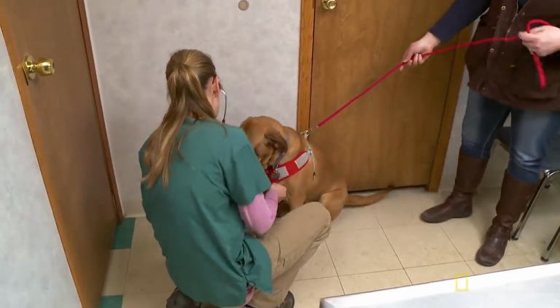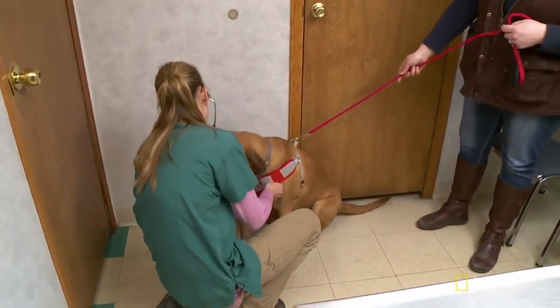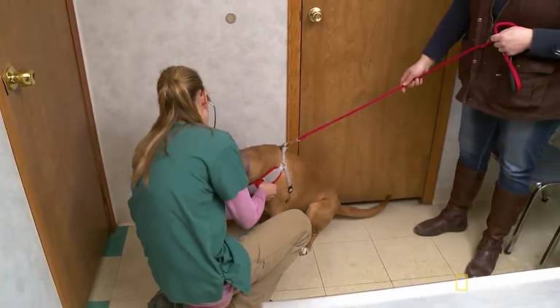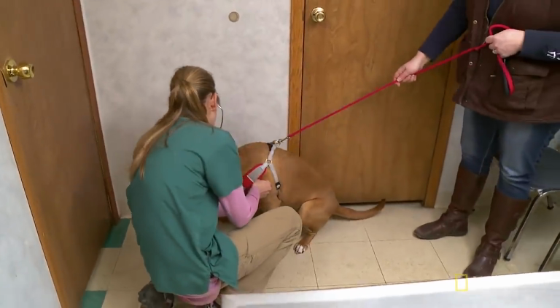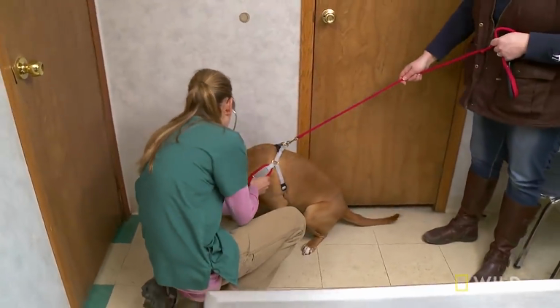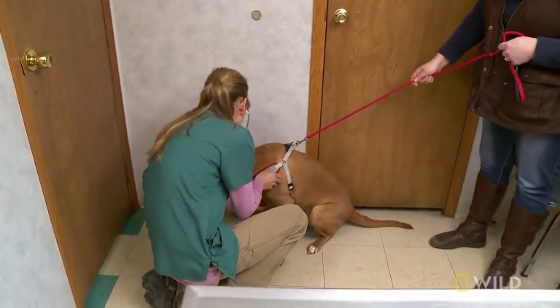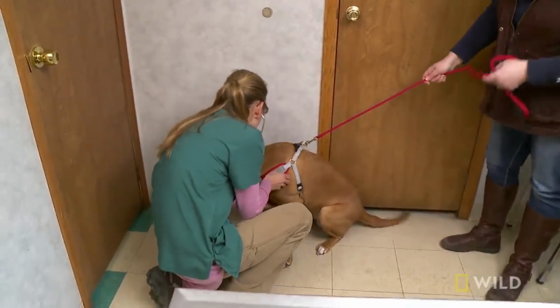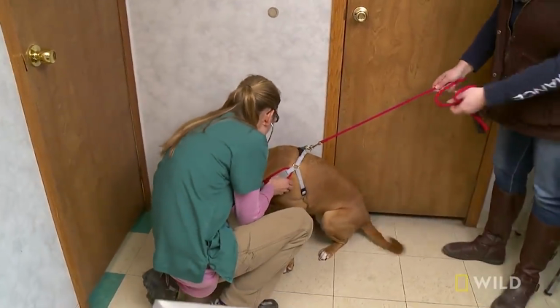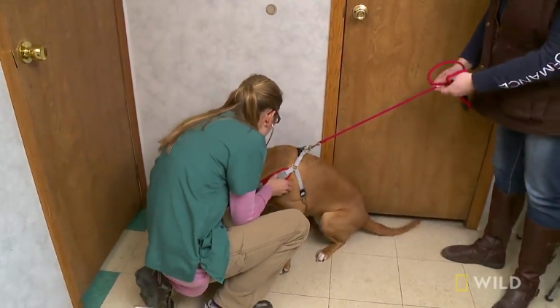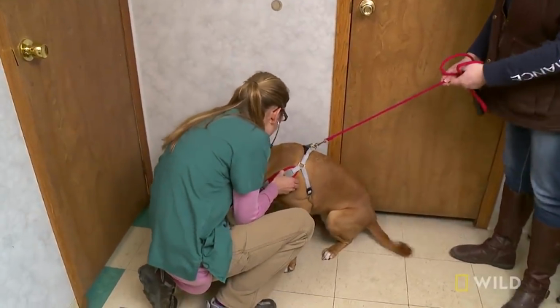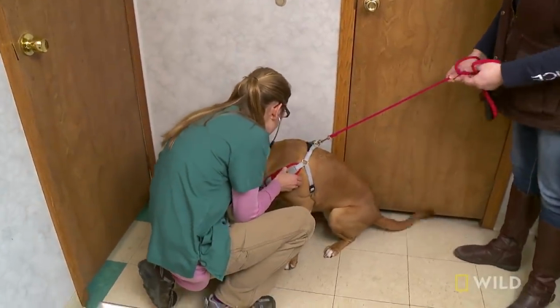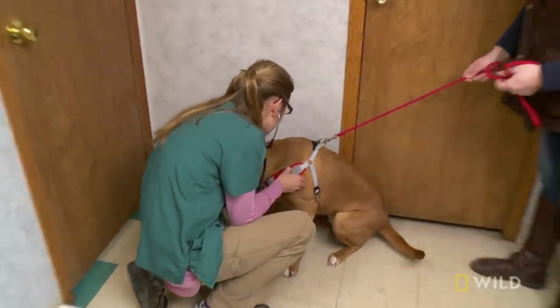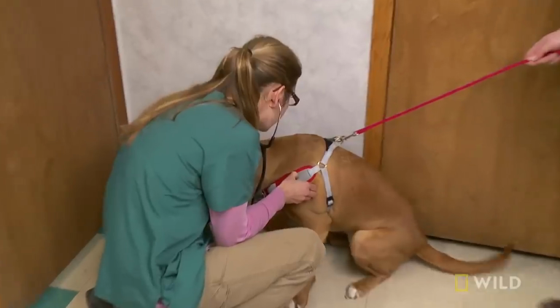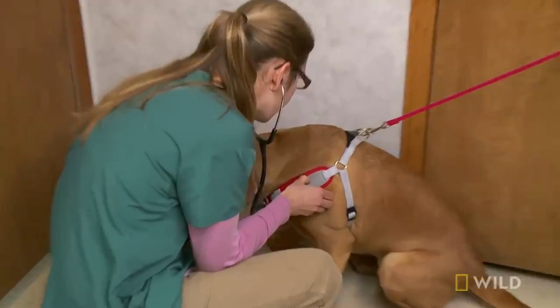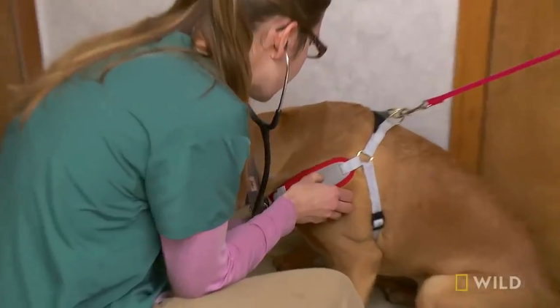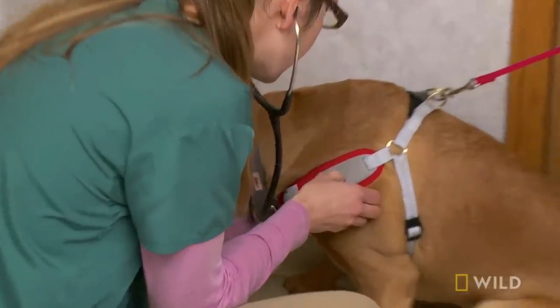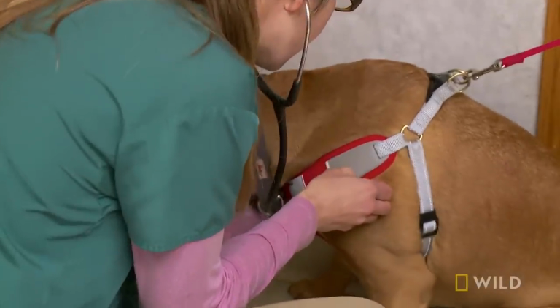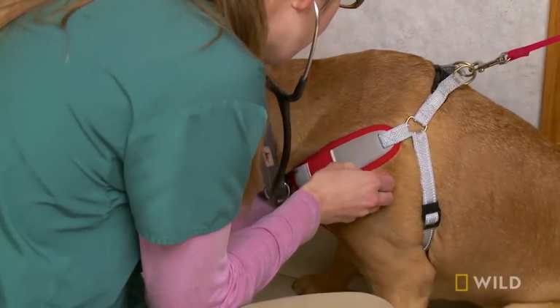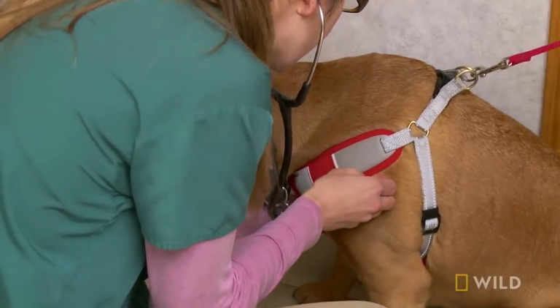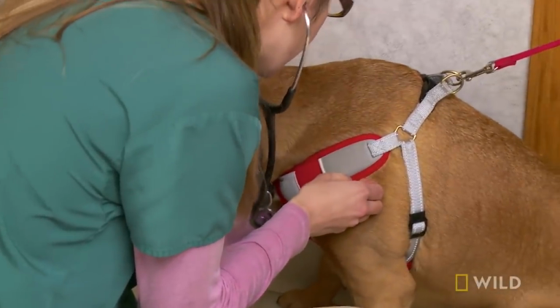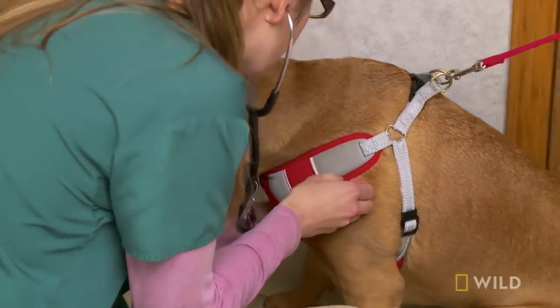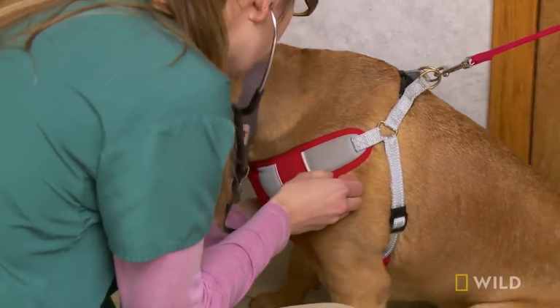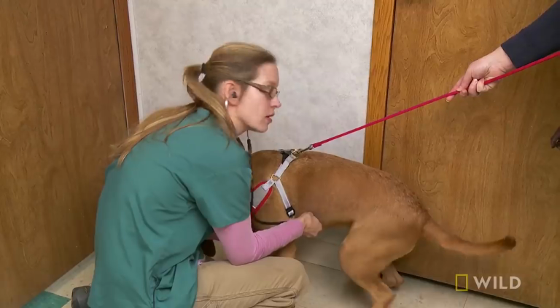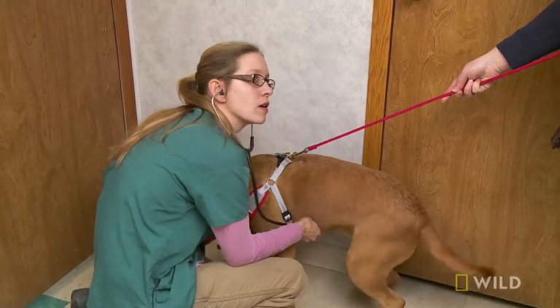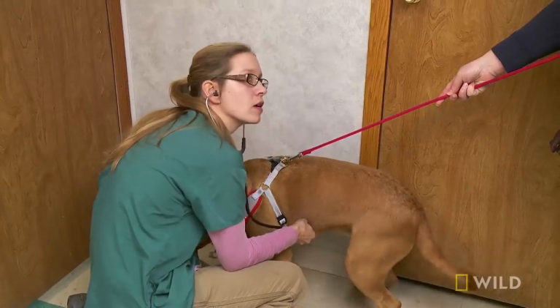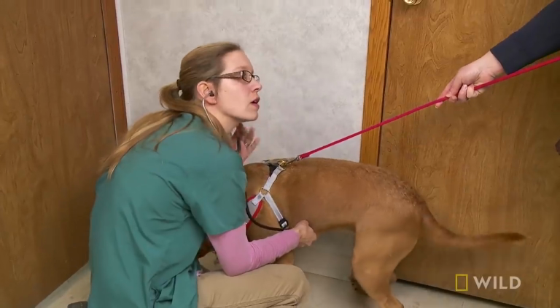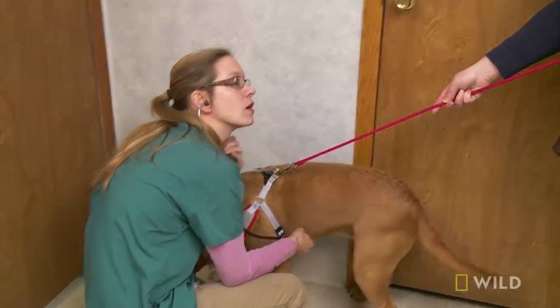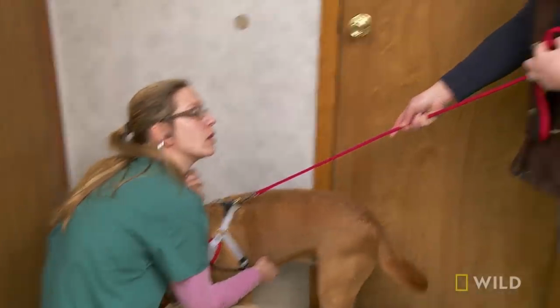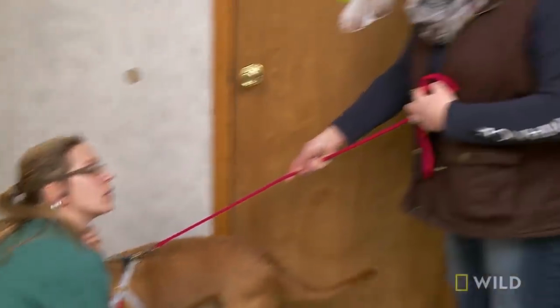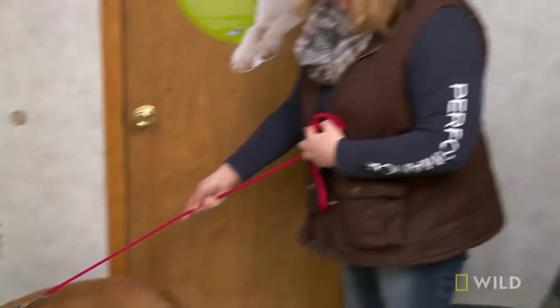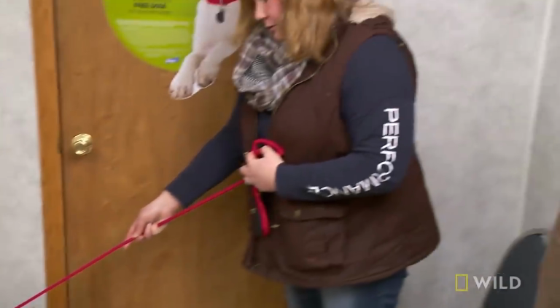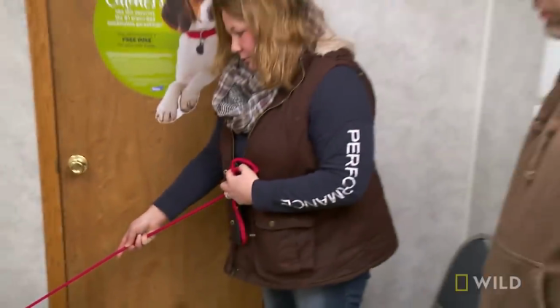How long has this been going on? Last night. Has she been chewing on anything? Yeah, she loves bones. Rides bones.